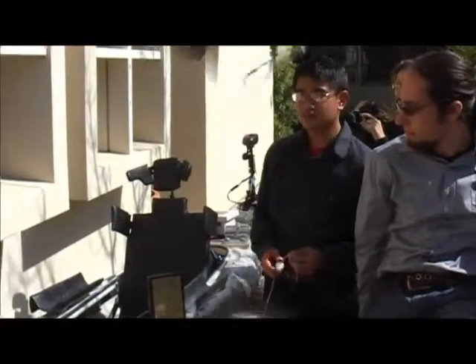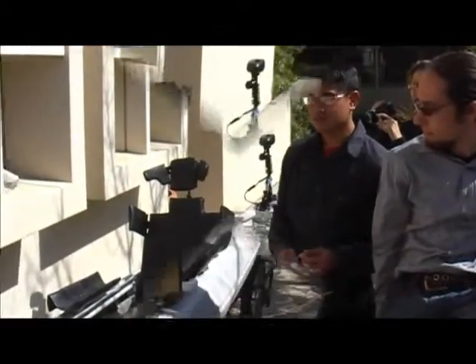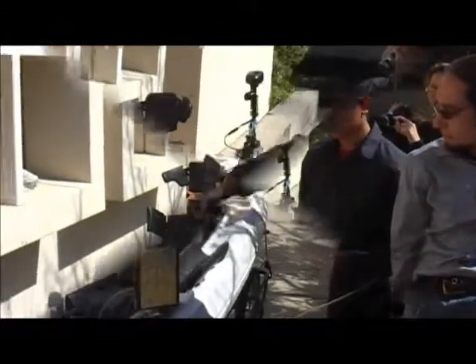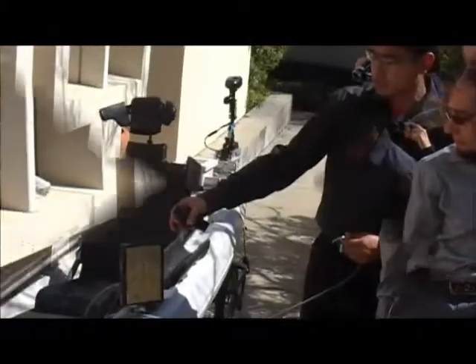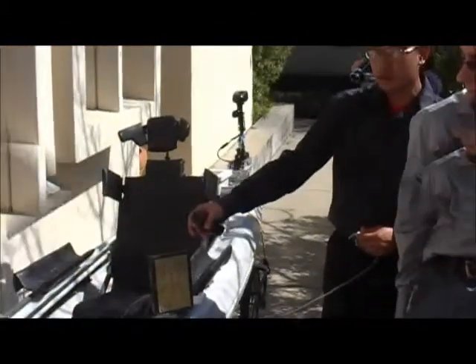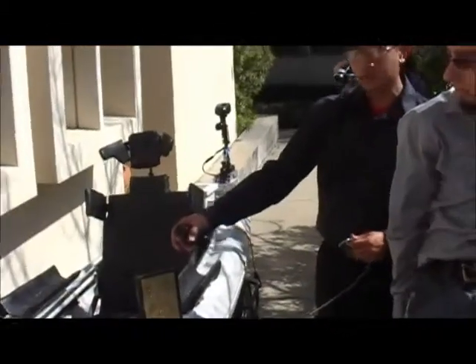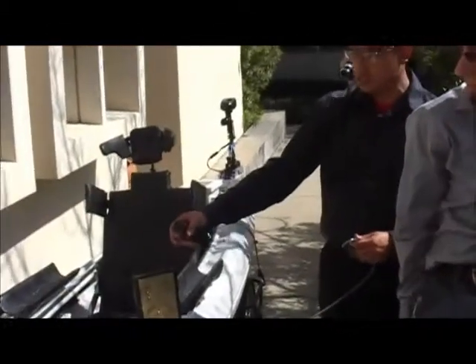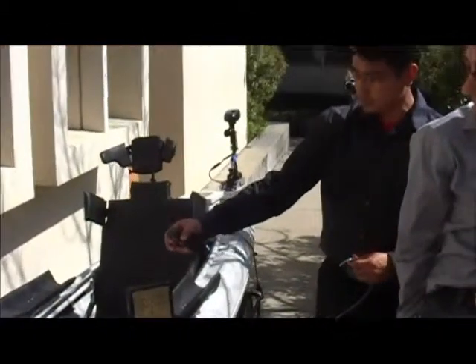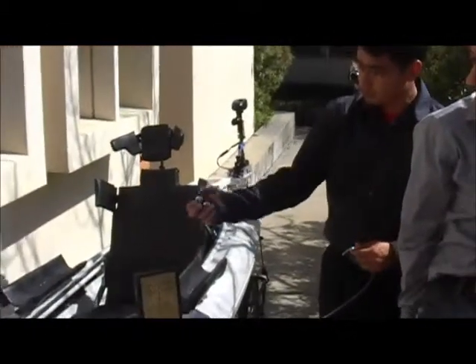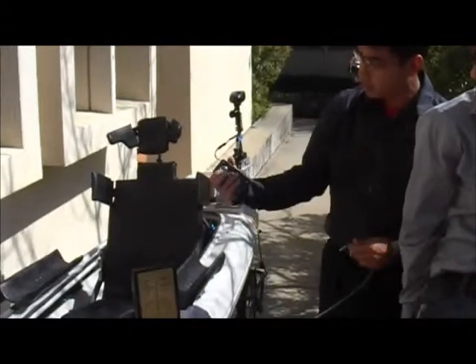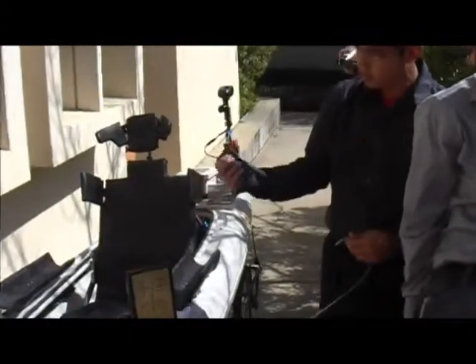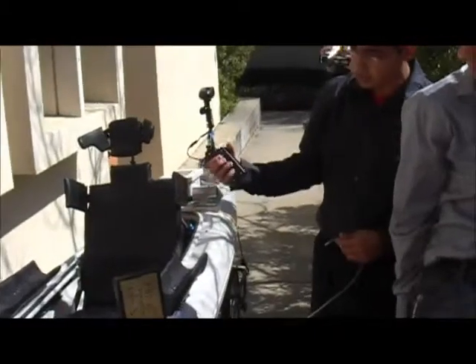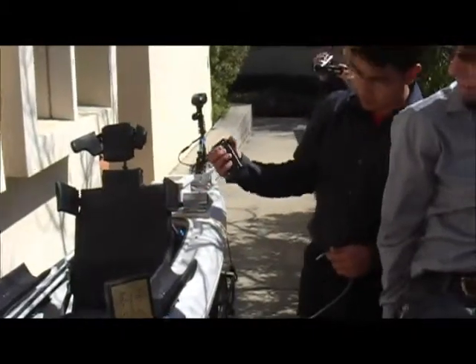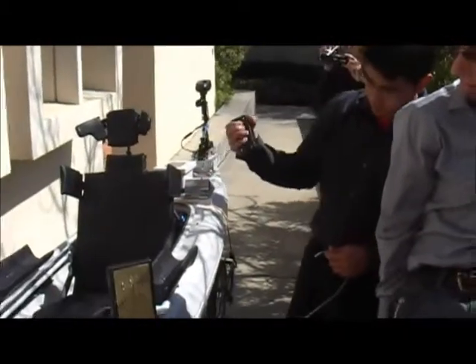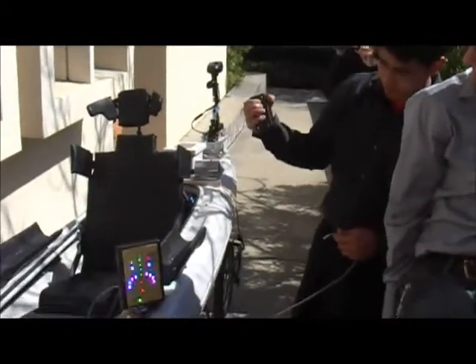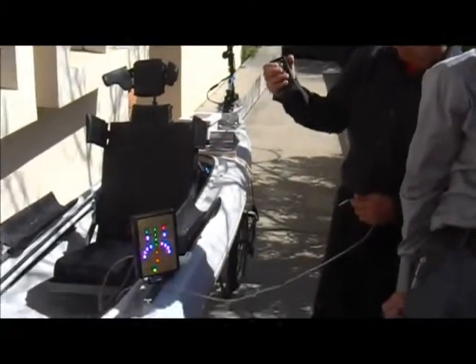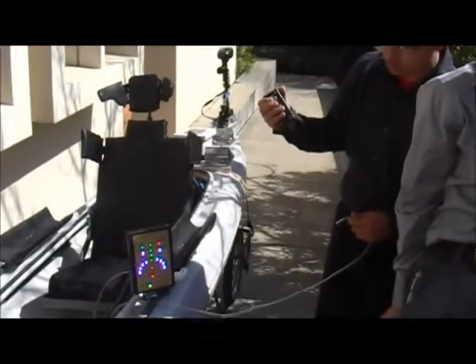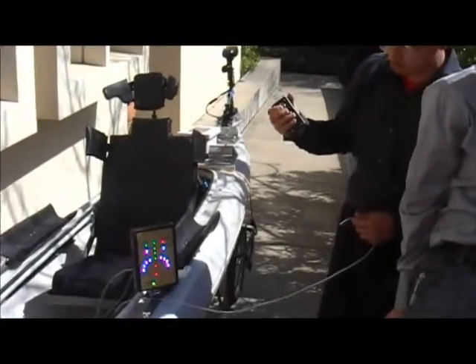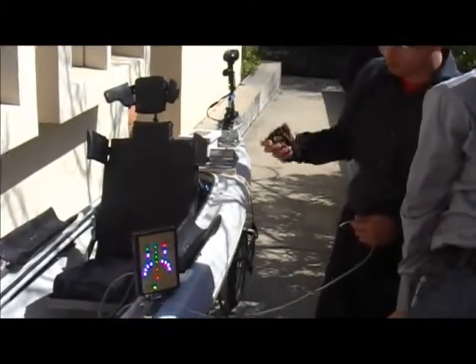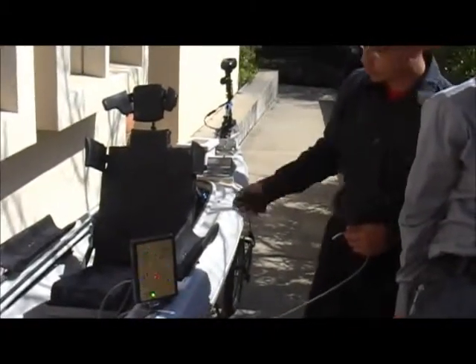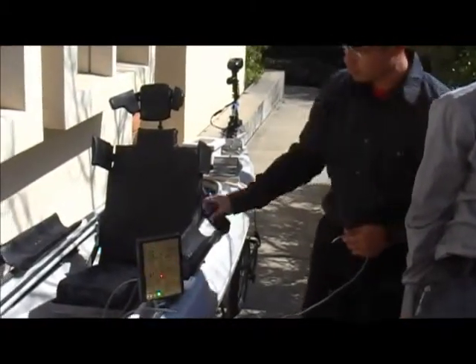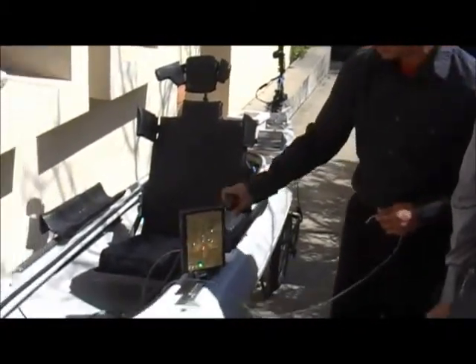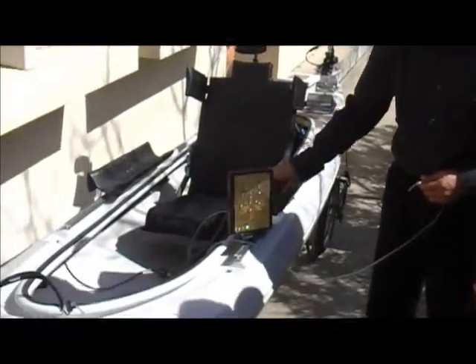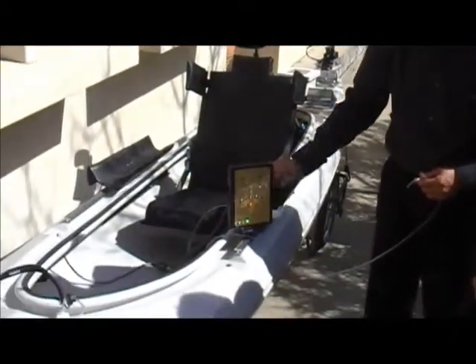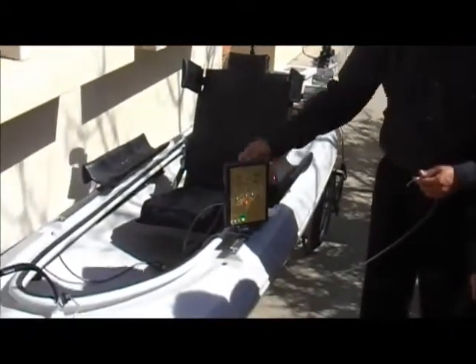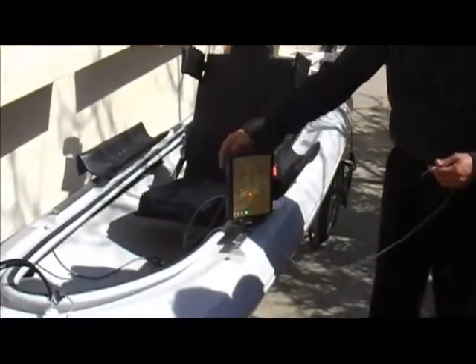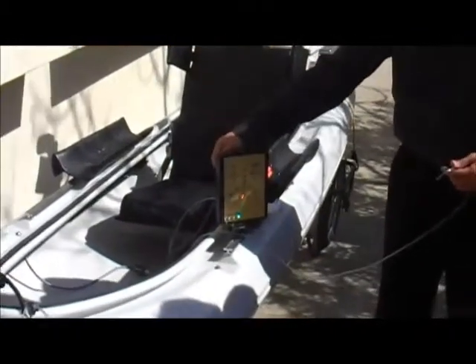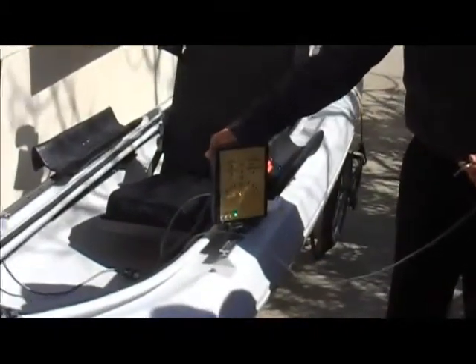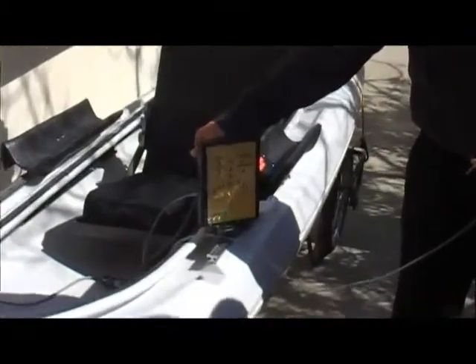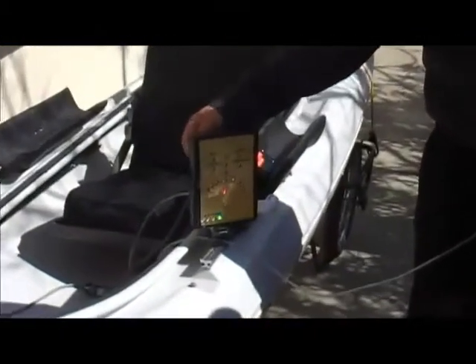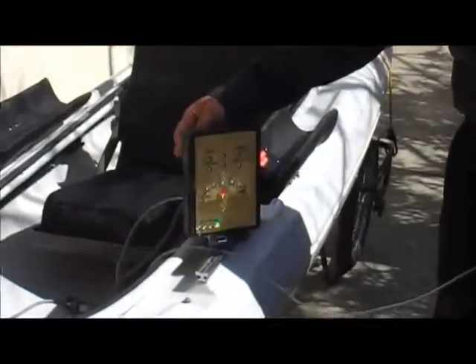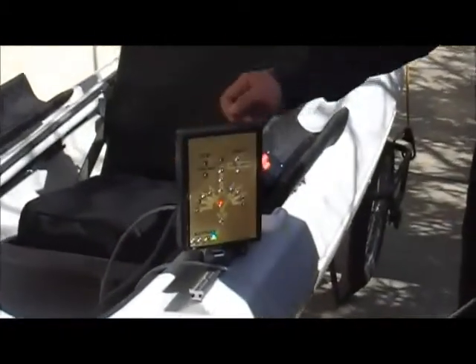Once we turn it on you'll see that the lights flash, indicating that all the lights do work. They're adjustable brightness.